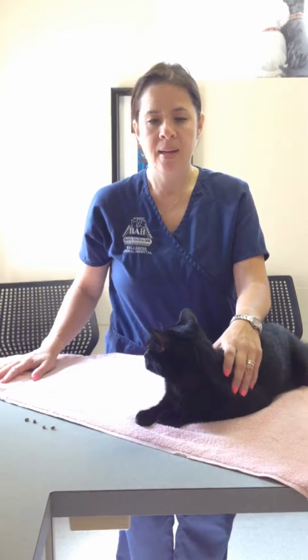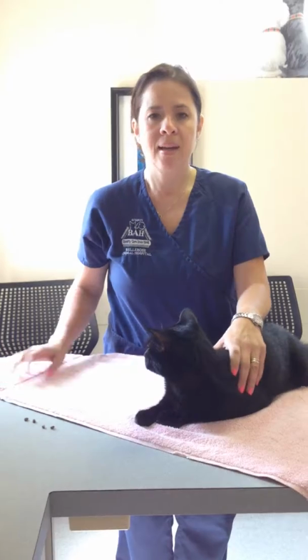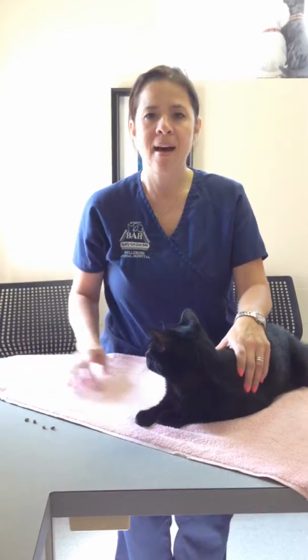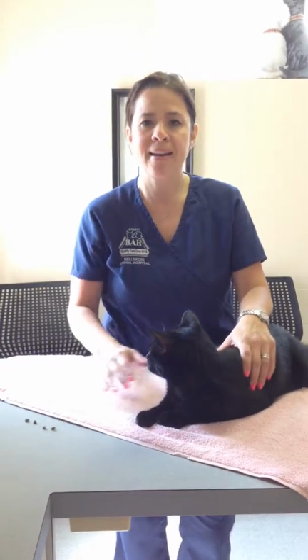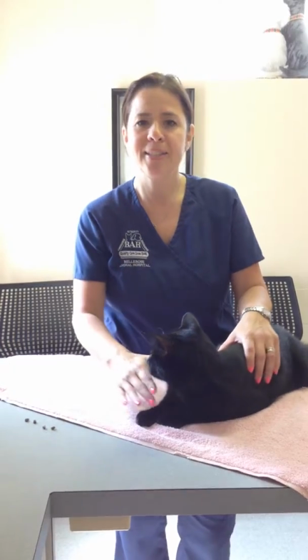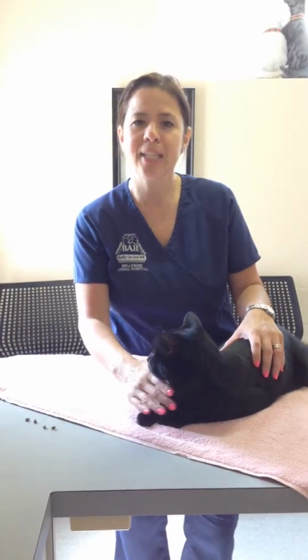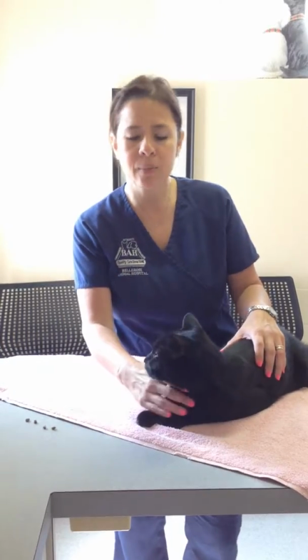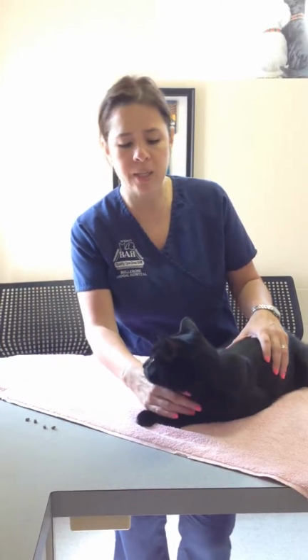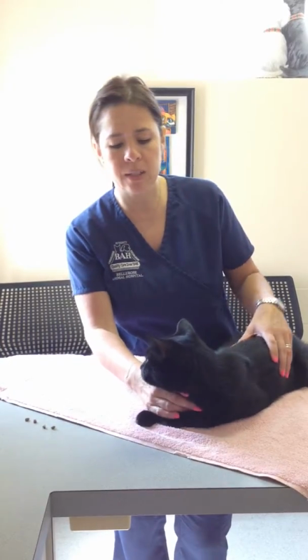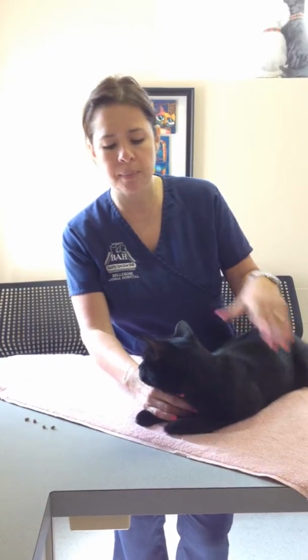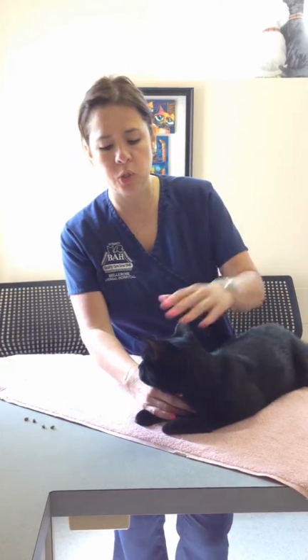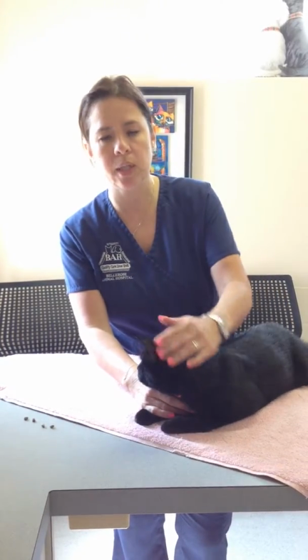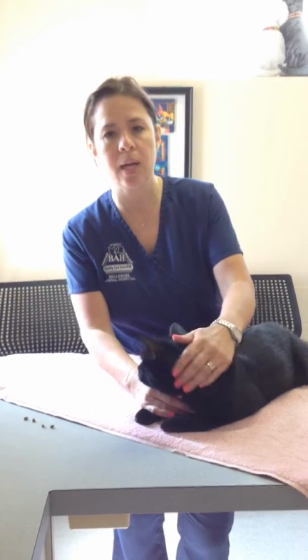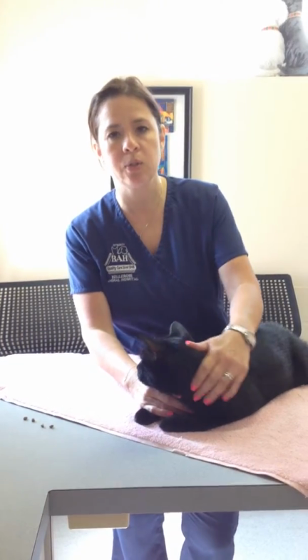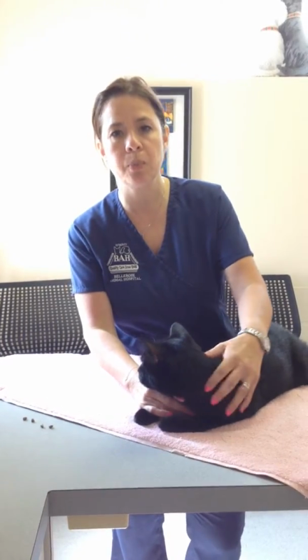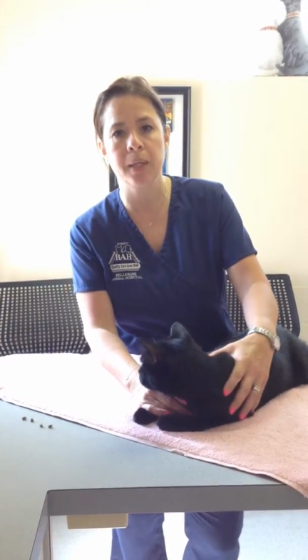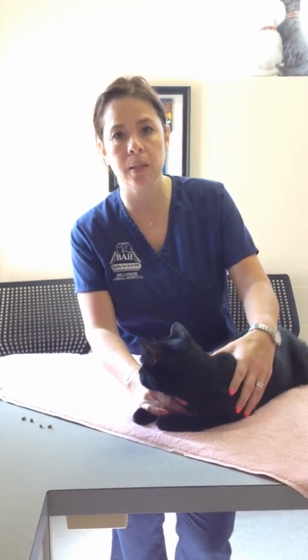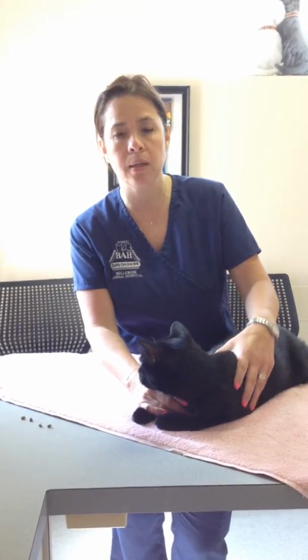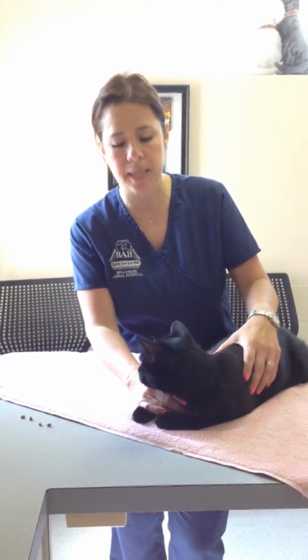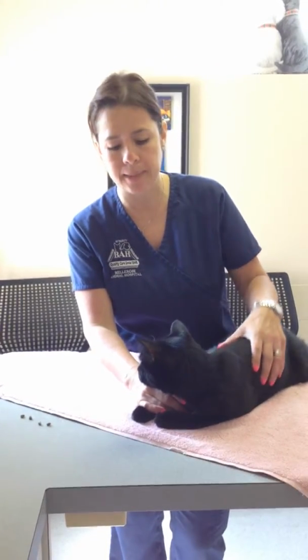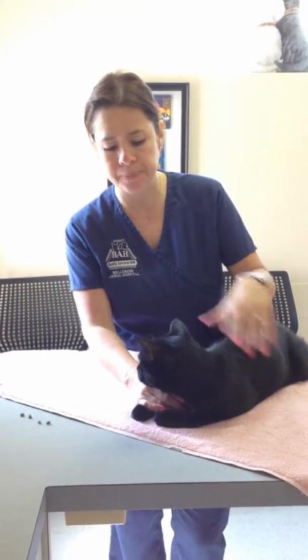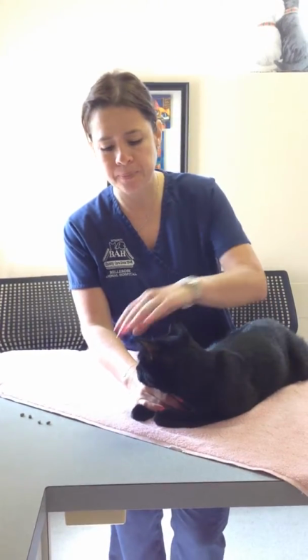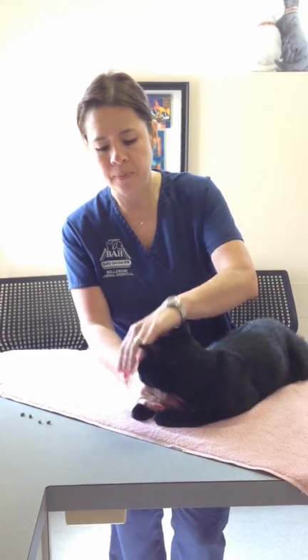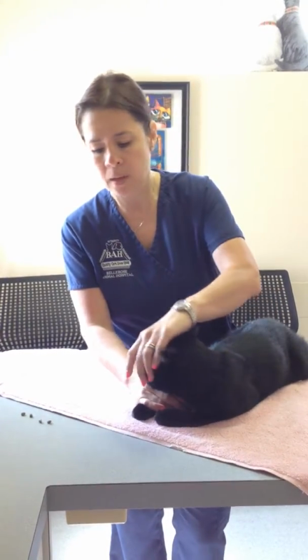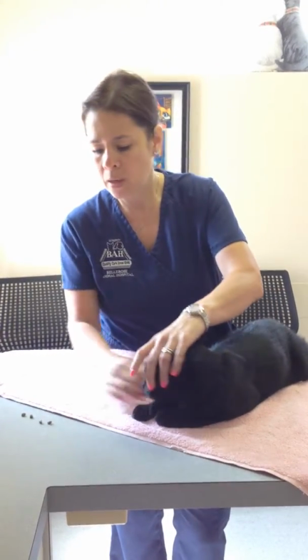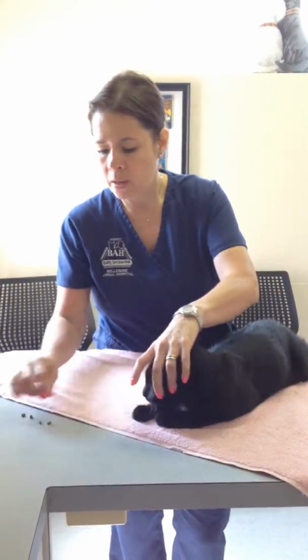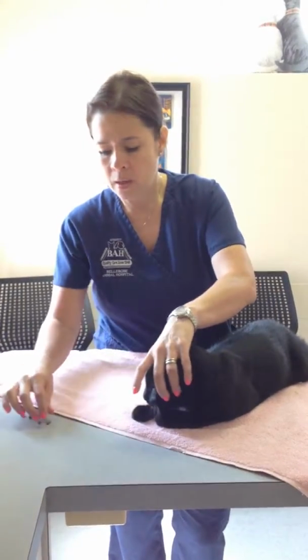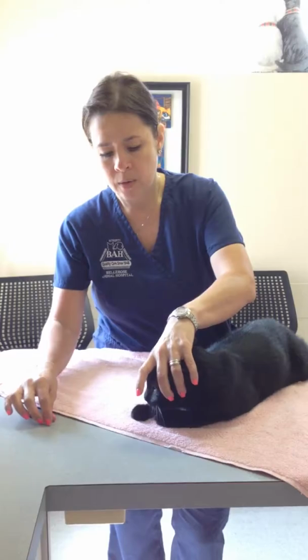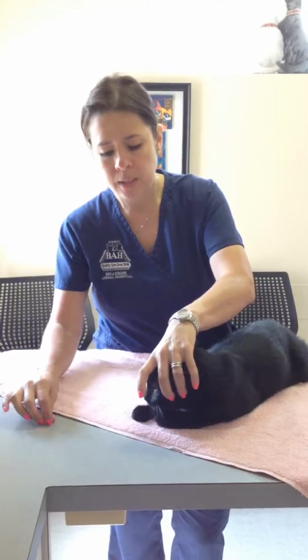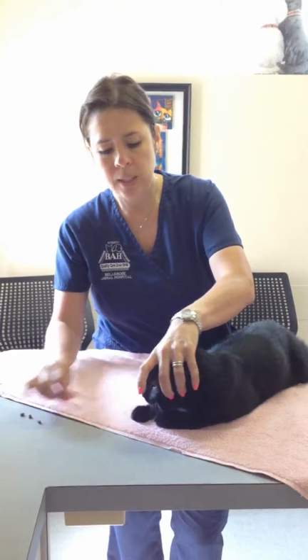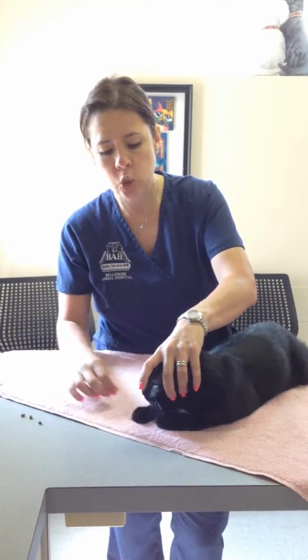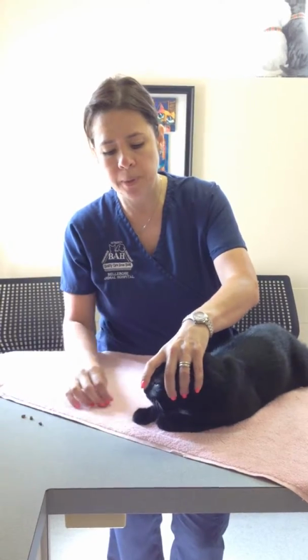Hi, today we're here to demonstrate how to pill a cat. This is Juba.